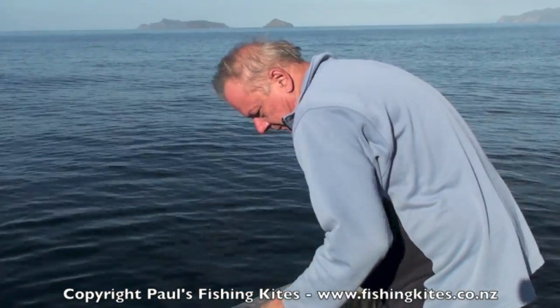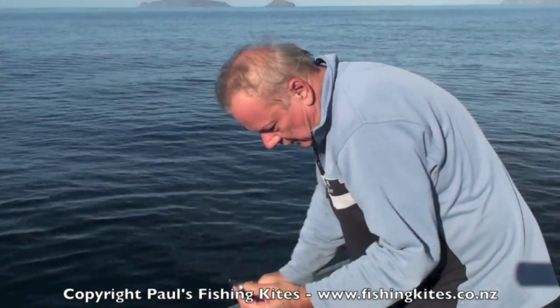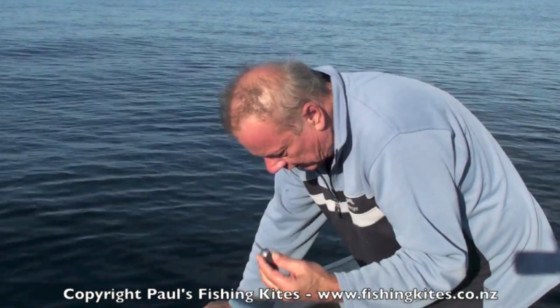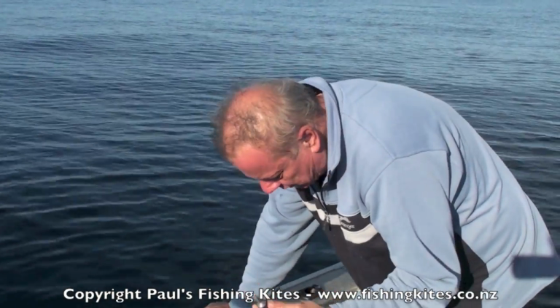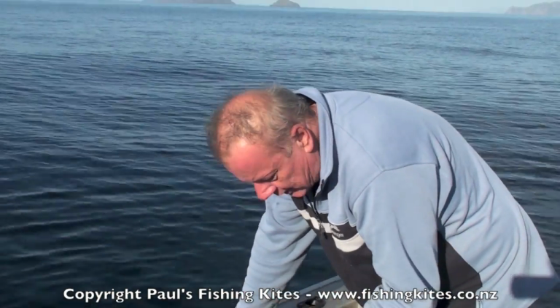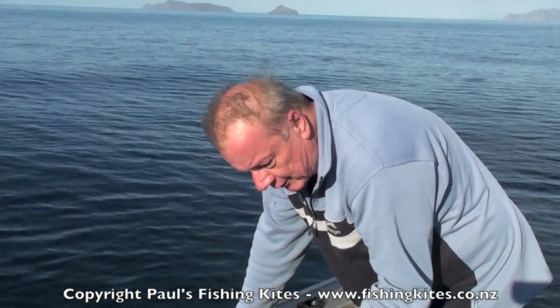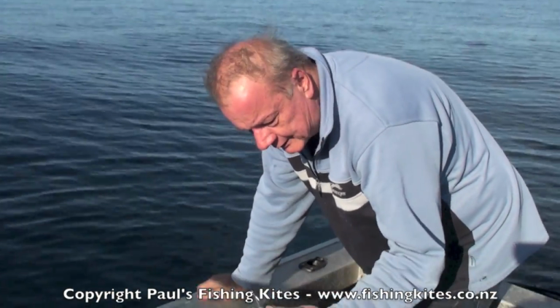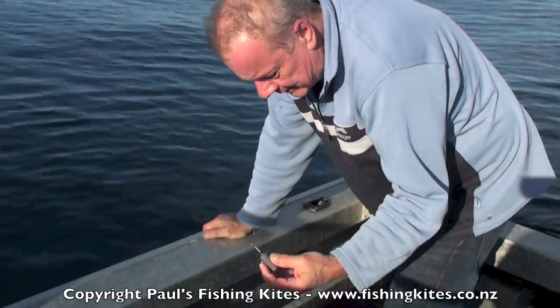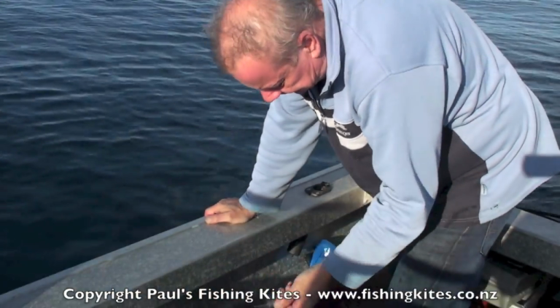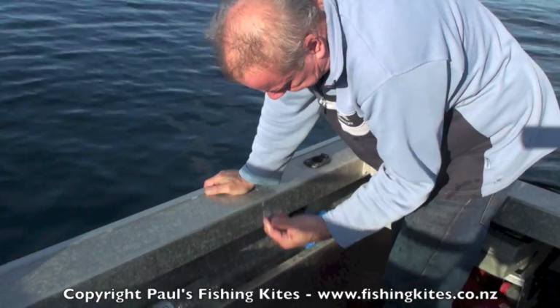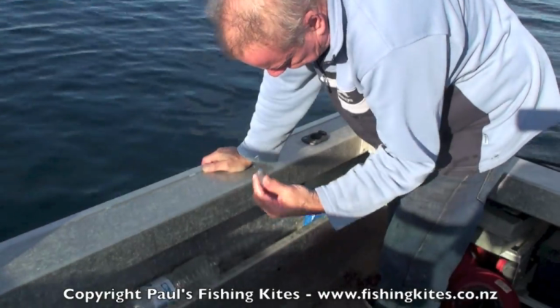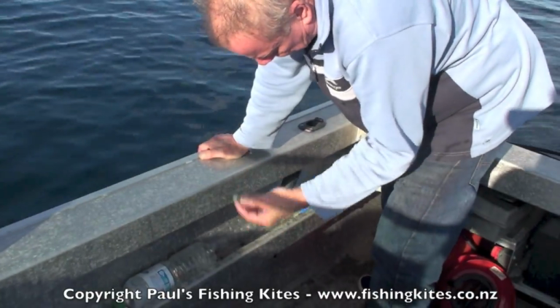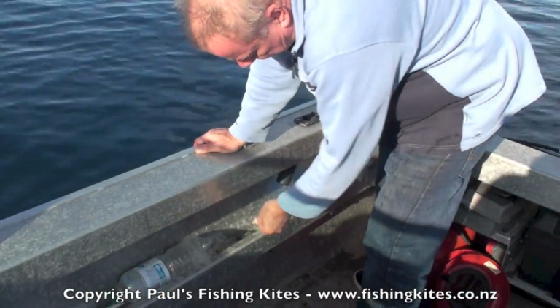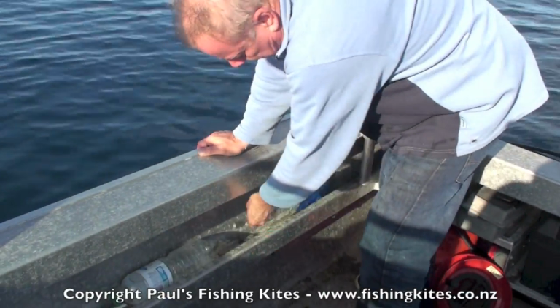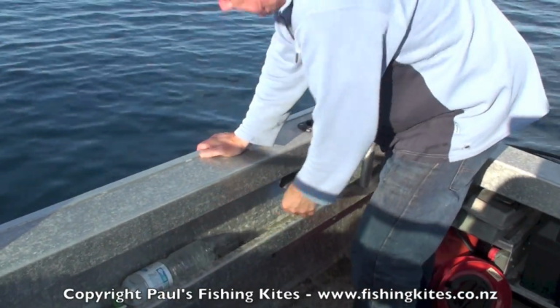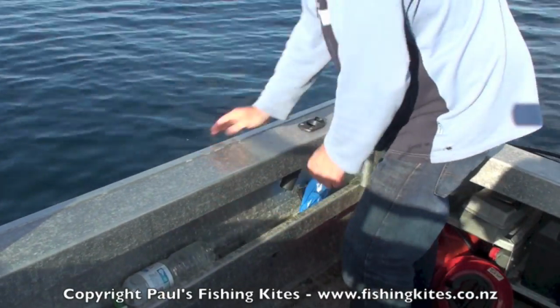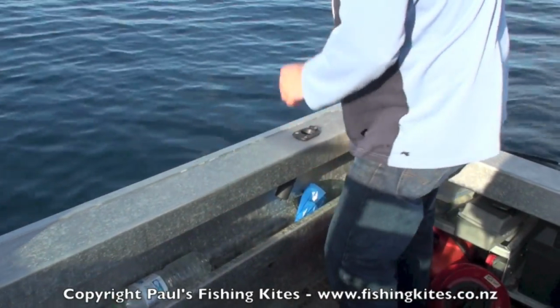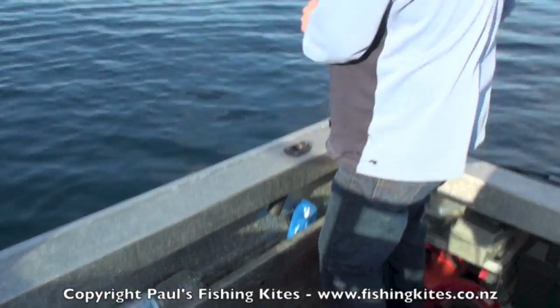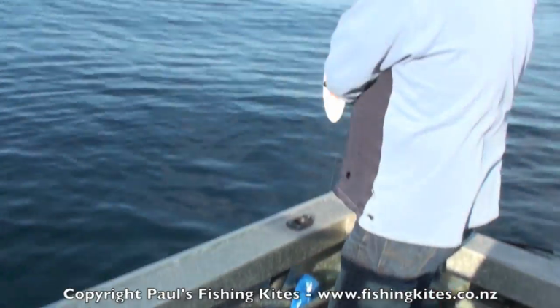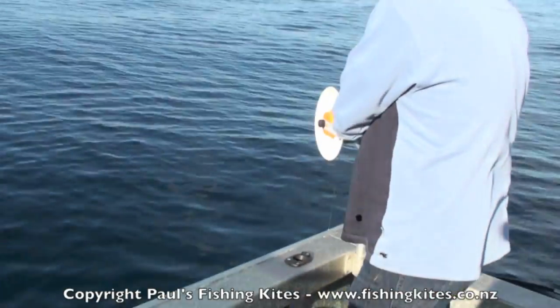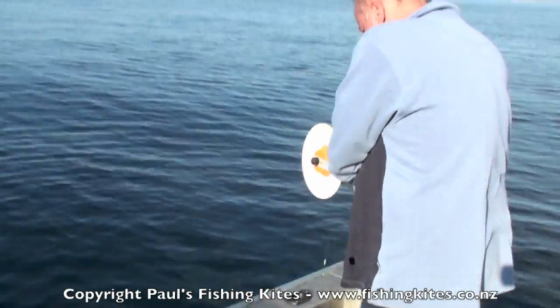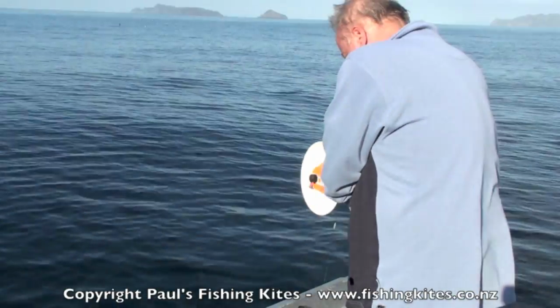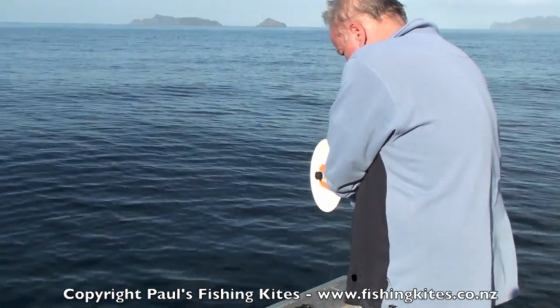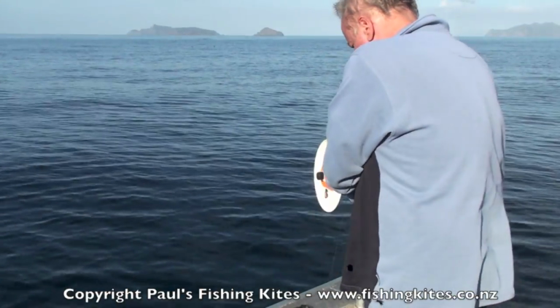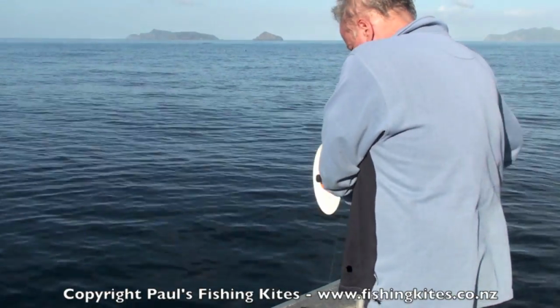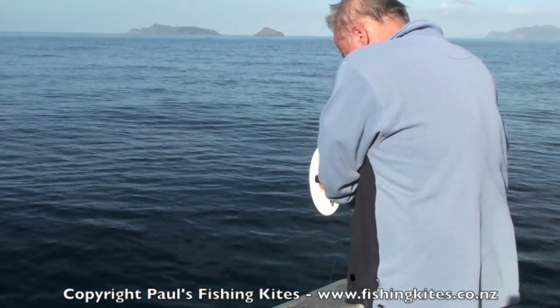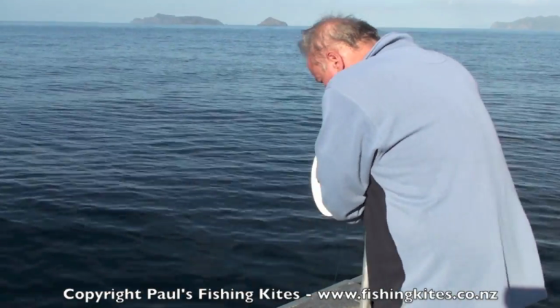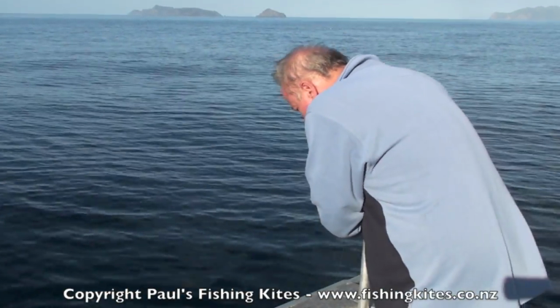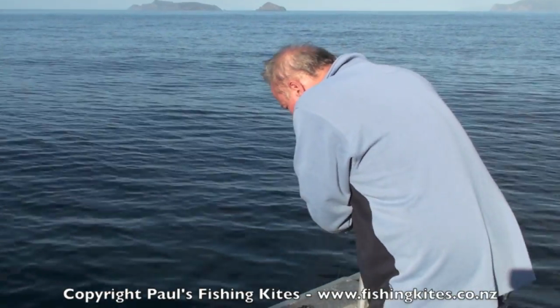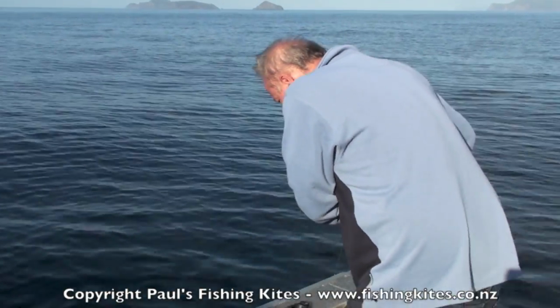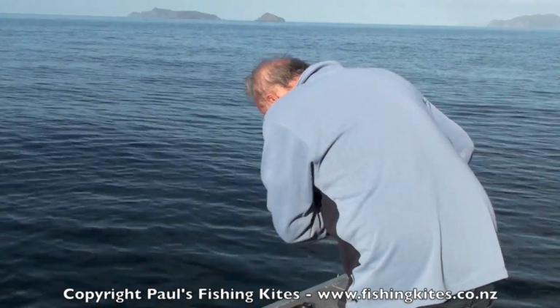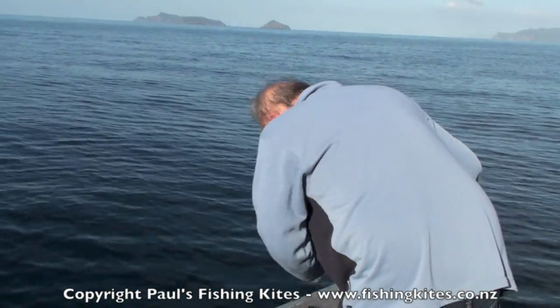It's really important to have these clip-on wings through the line if we're using floating beads.